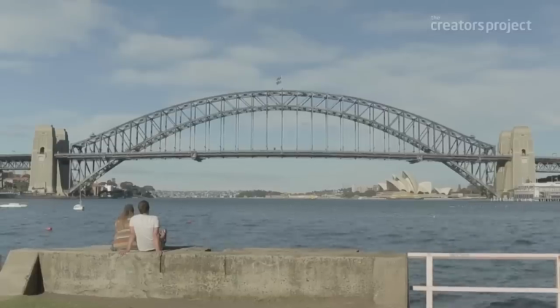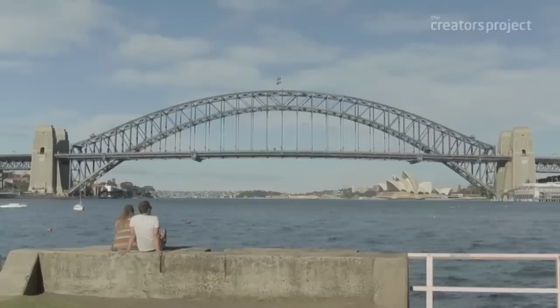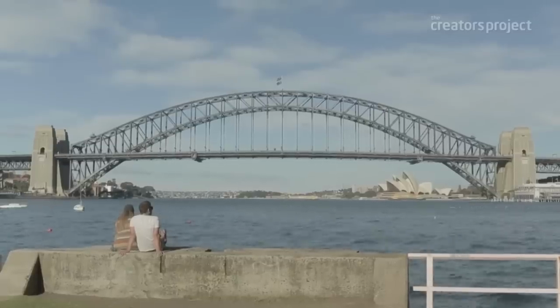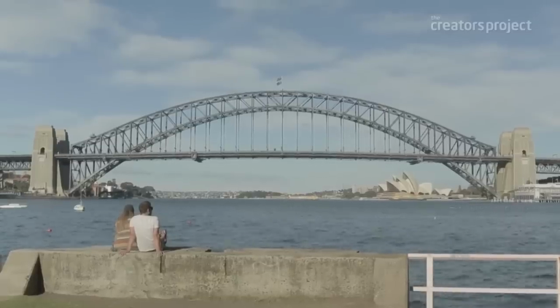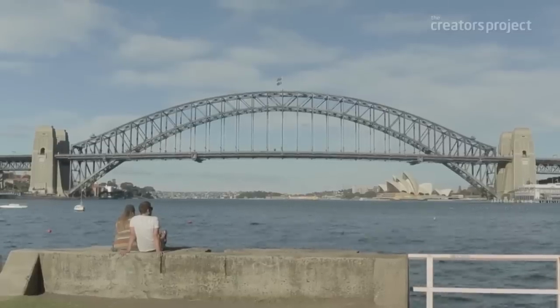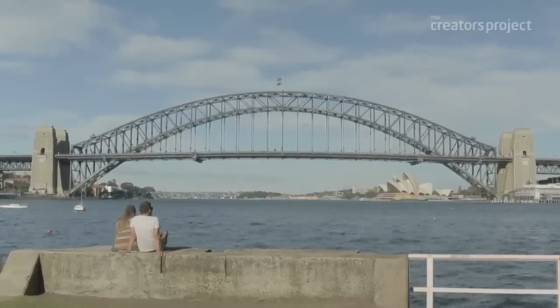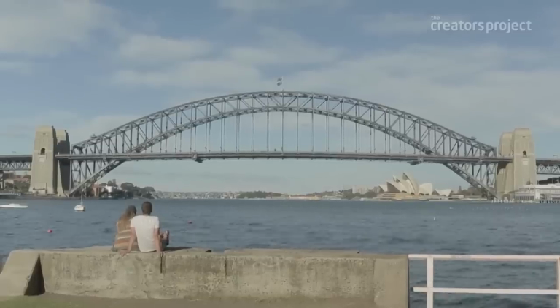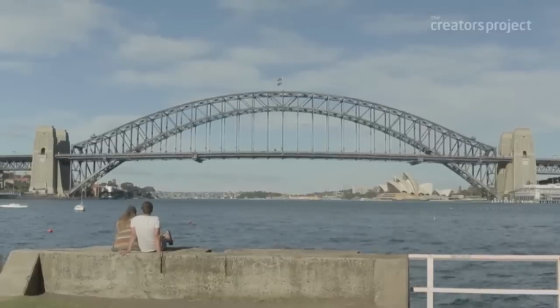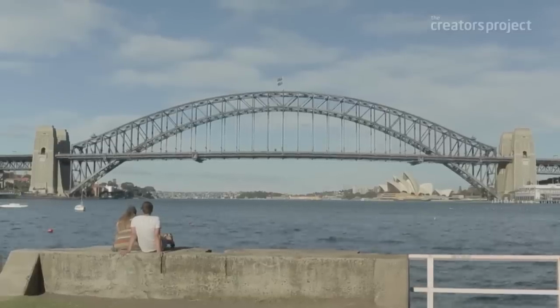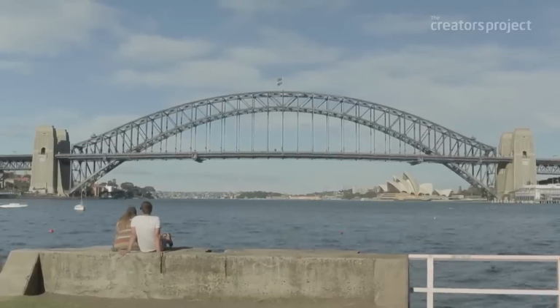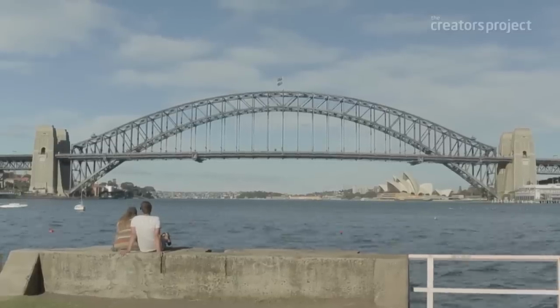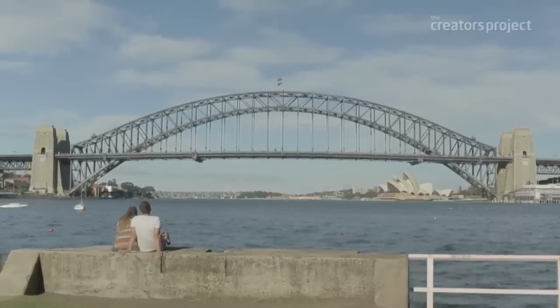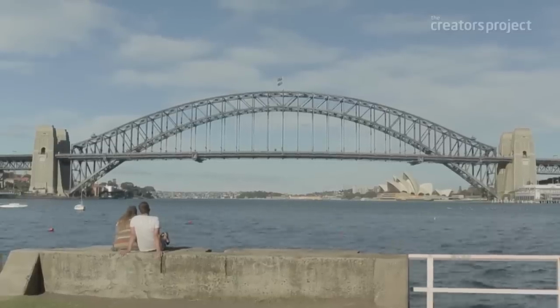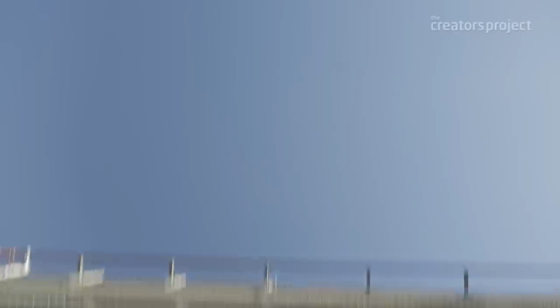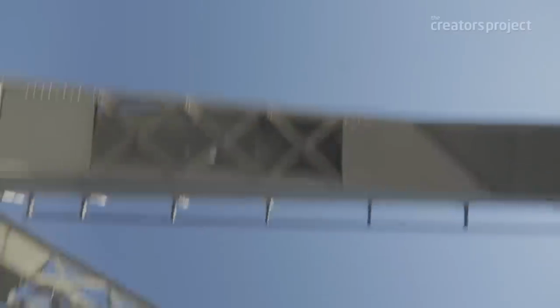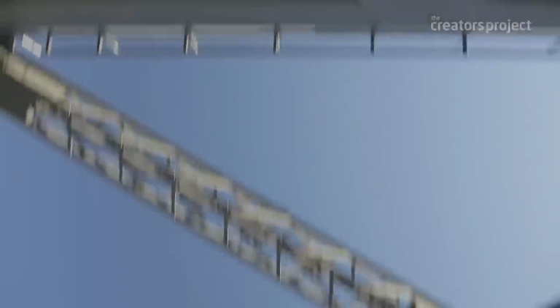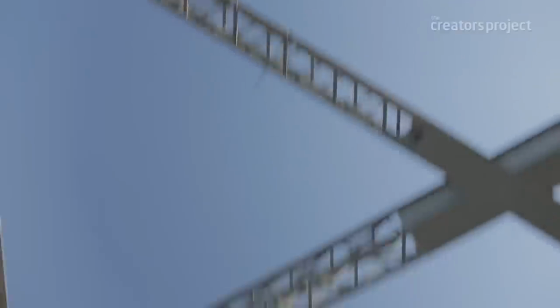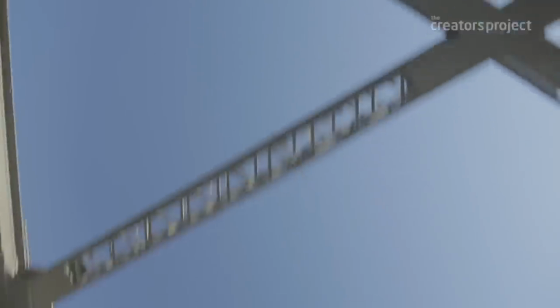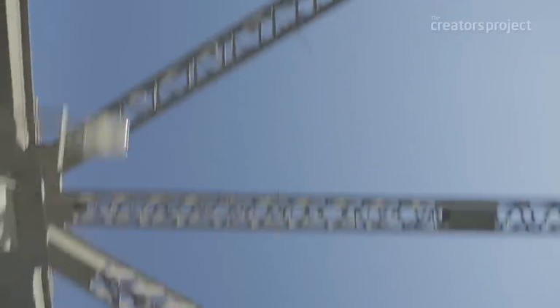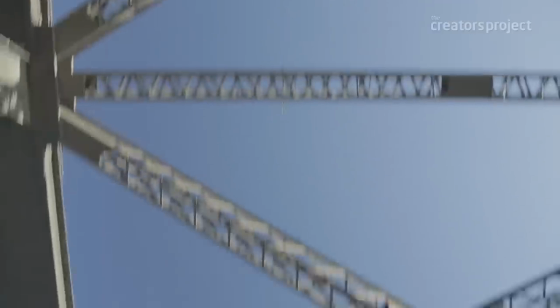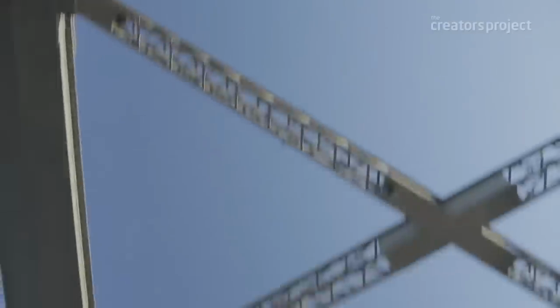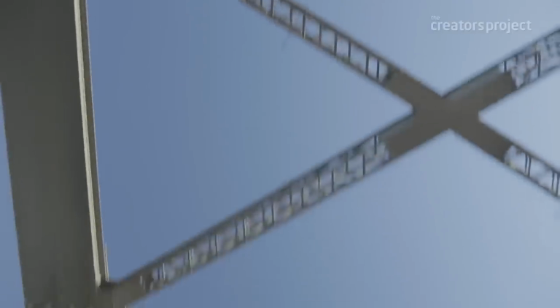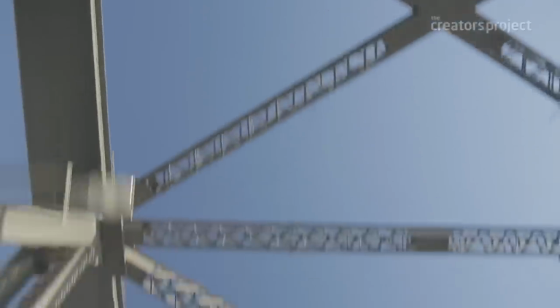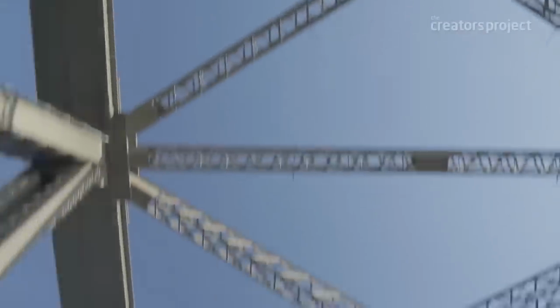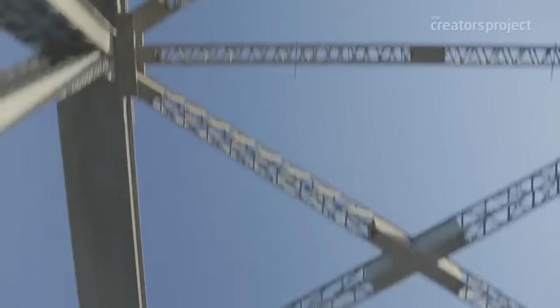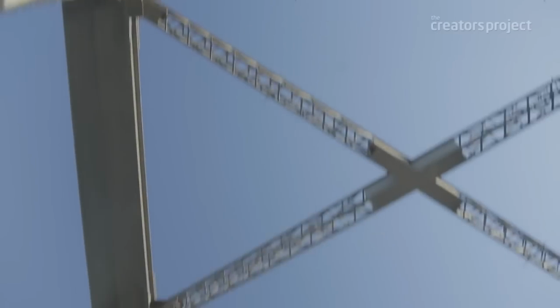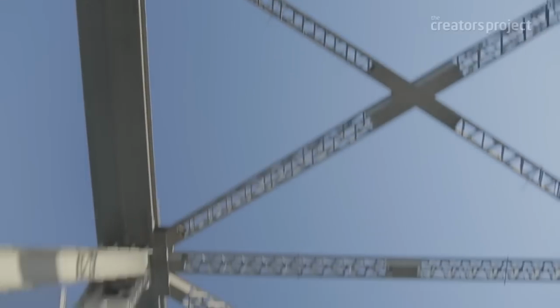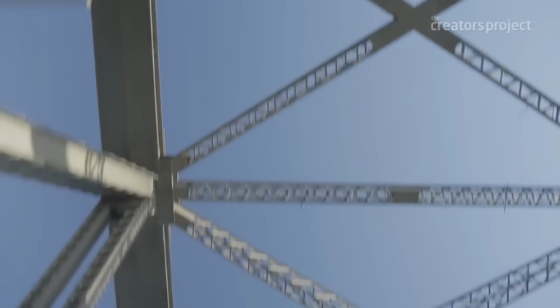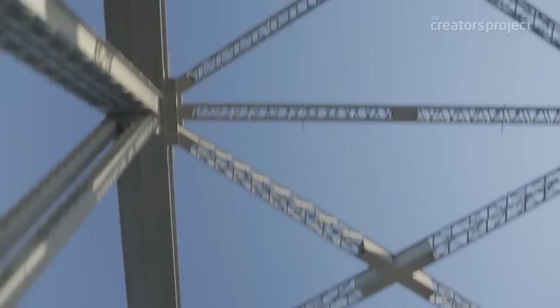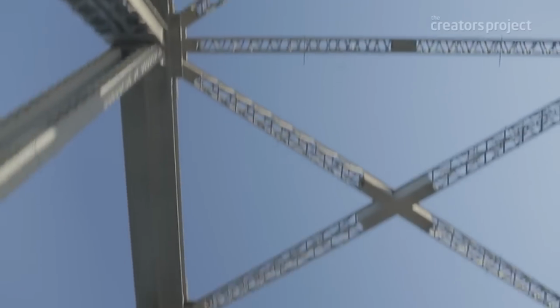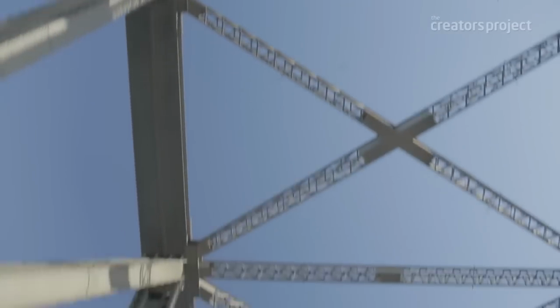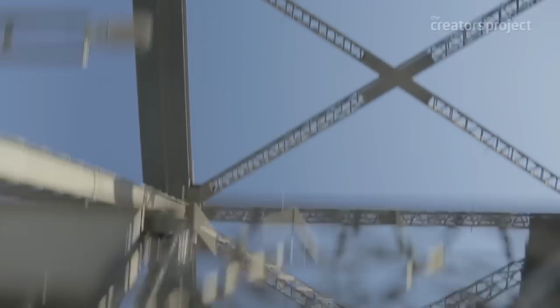The Sydney Harbour Bridge is pivotal for the people of Sydney. Since the 1930s when it was built, it's always had a special place for myself and for Sydney.